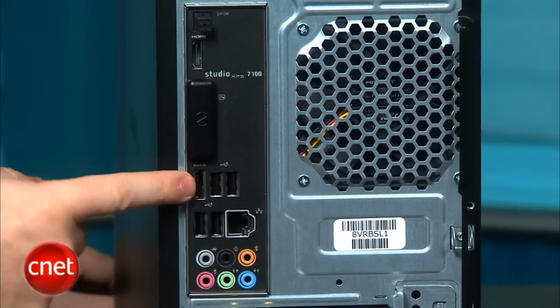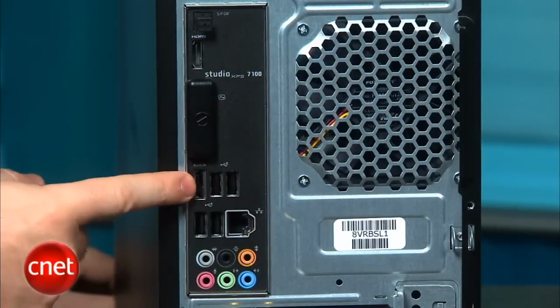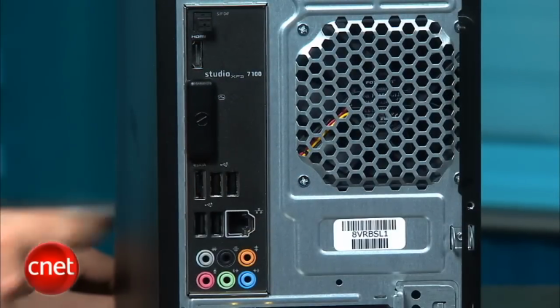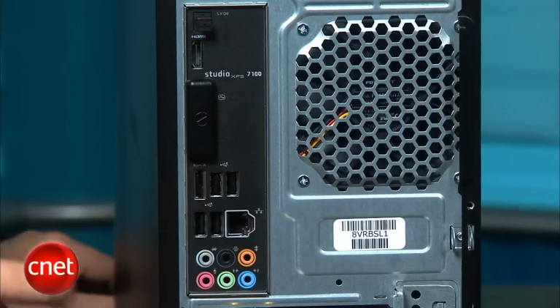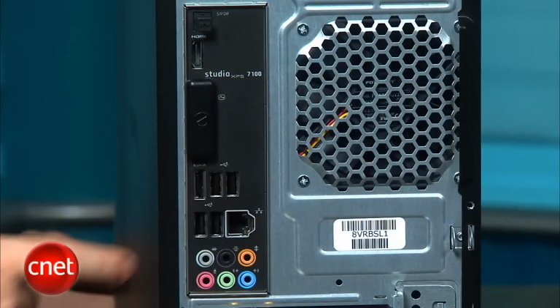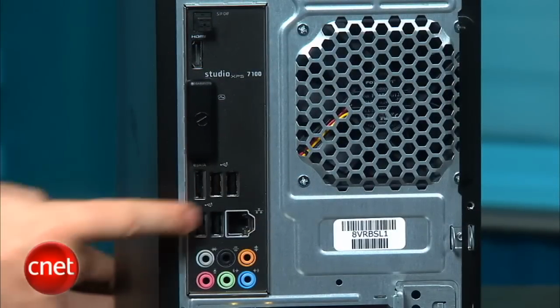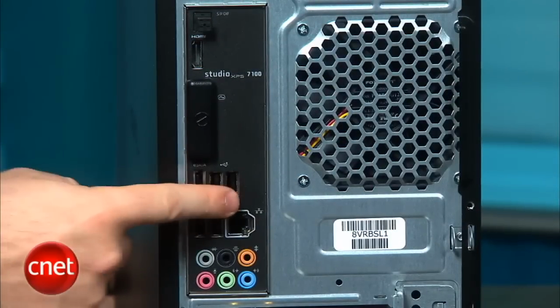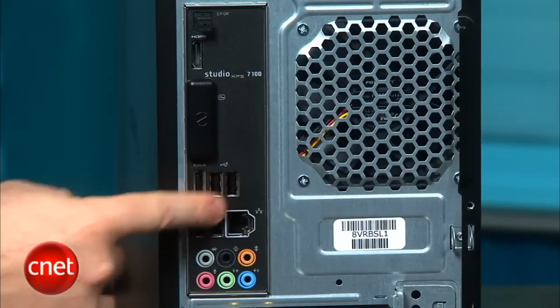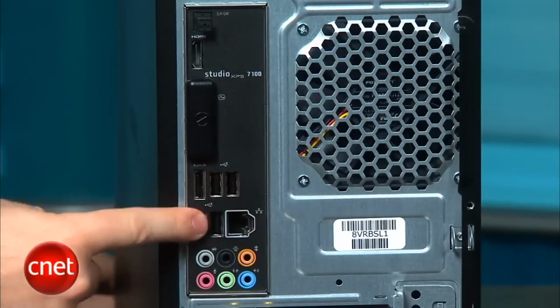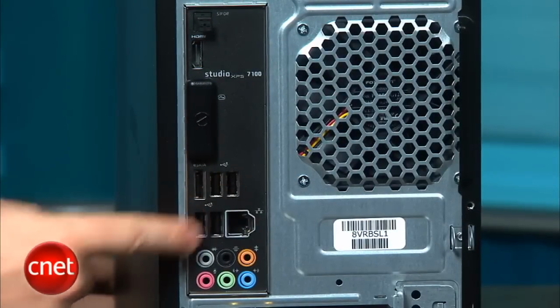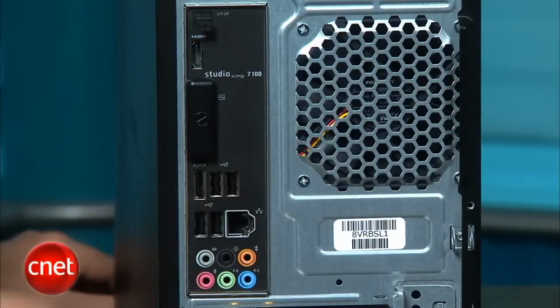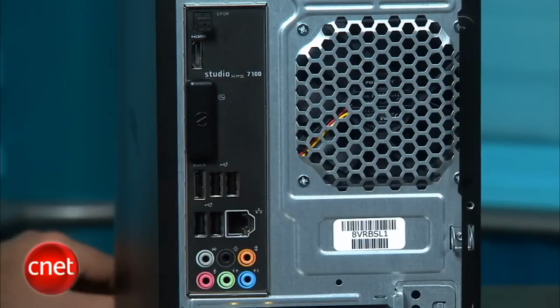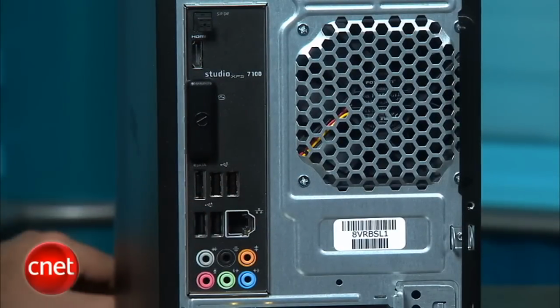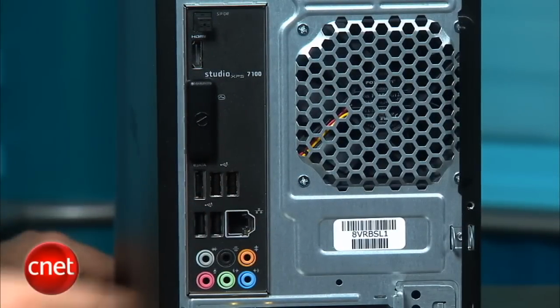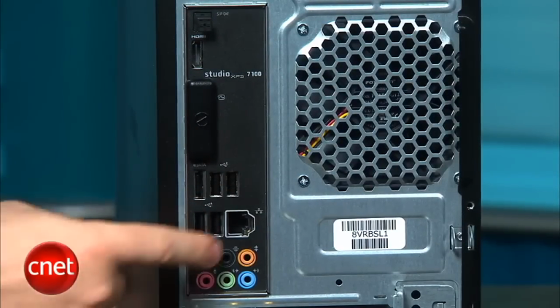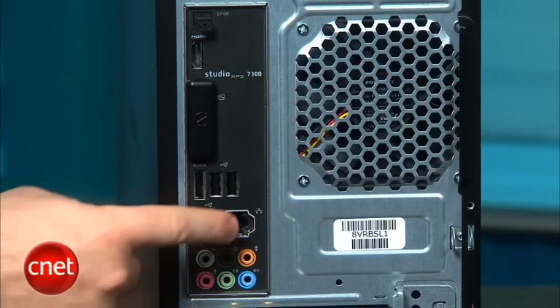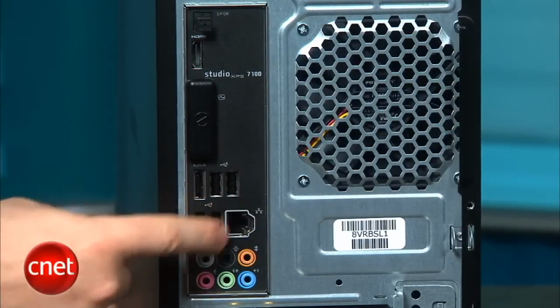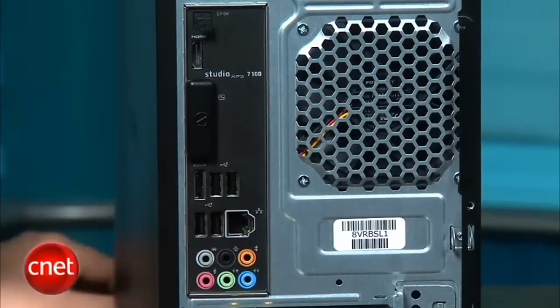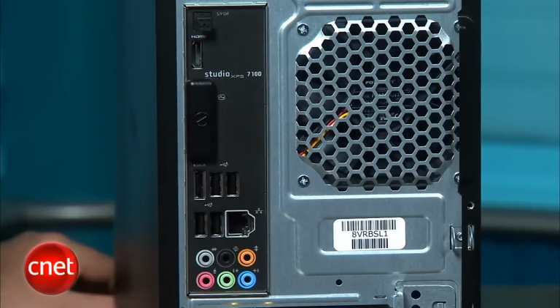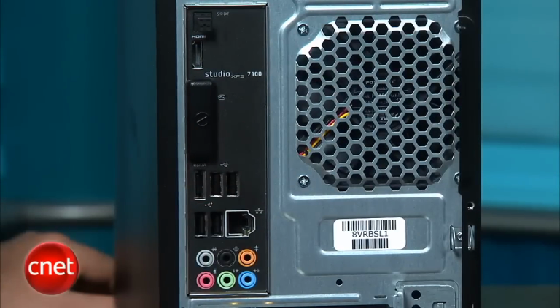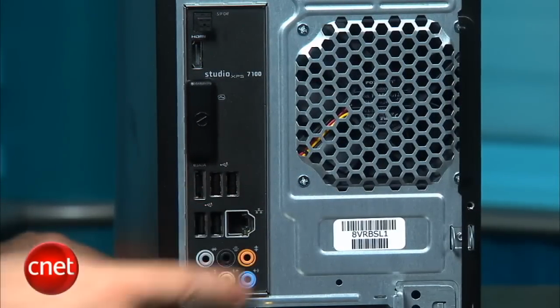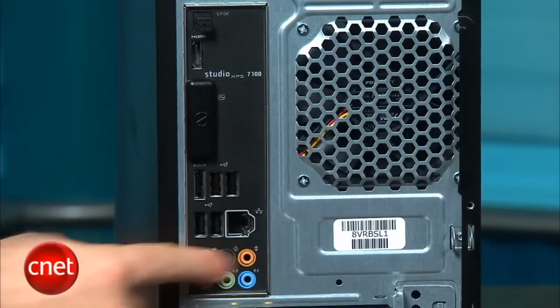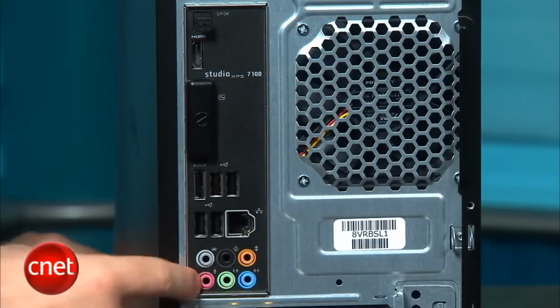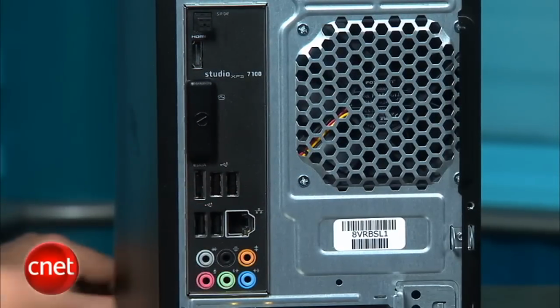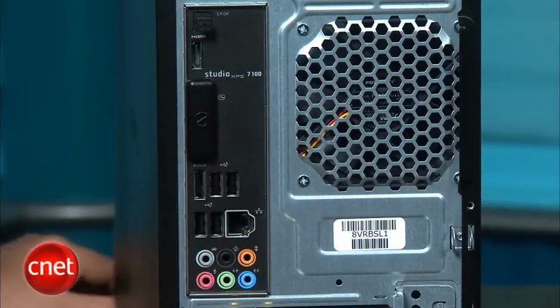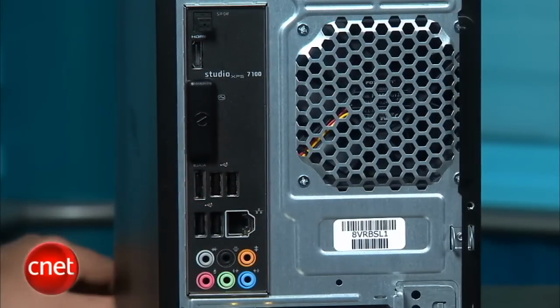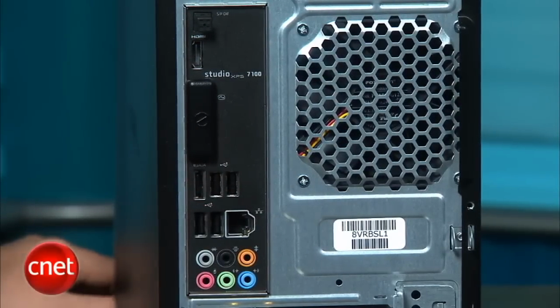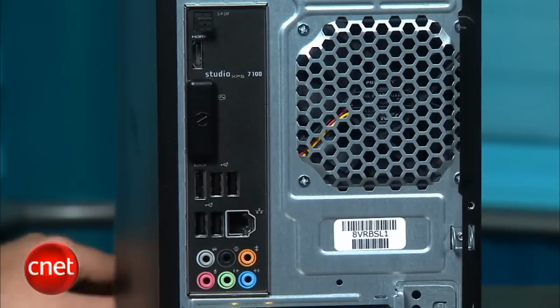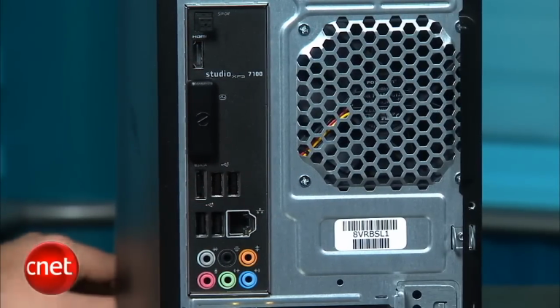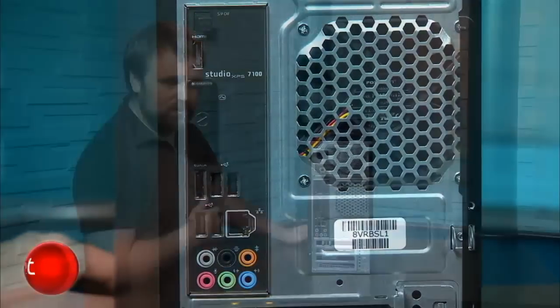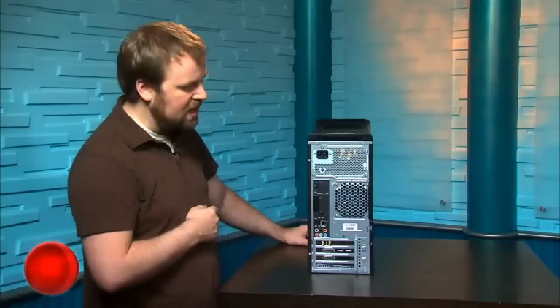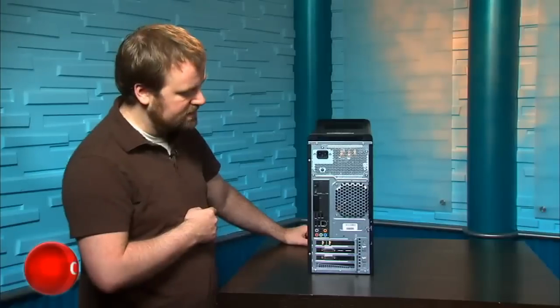On the motherboard you've got a digital audio output, eSATA port, a couple USBs, Ethernet, as well as 7.1 analog audio jacks.